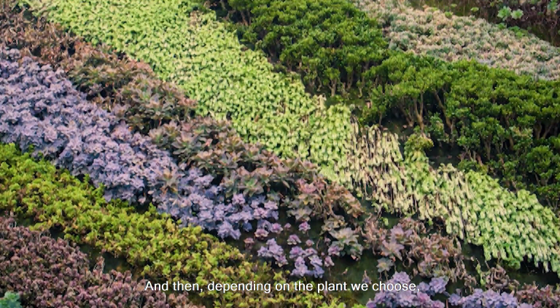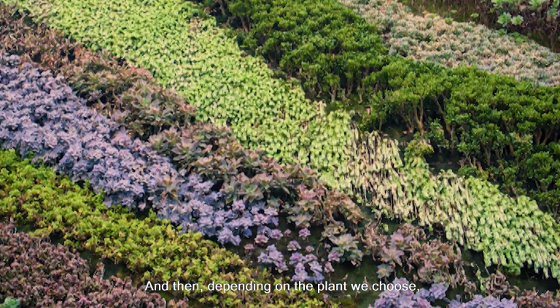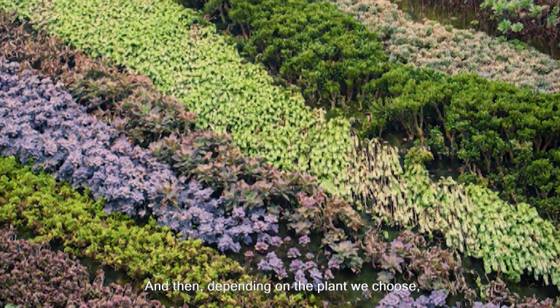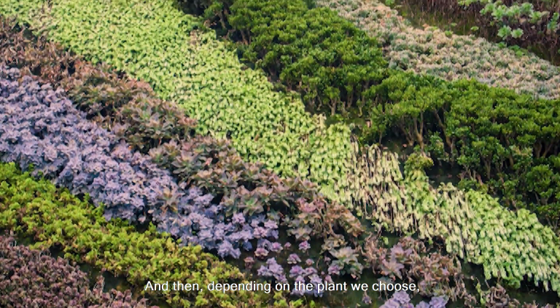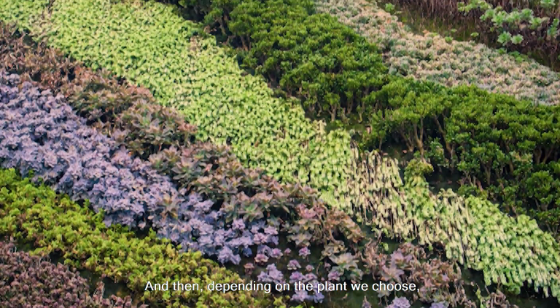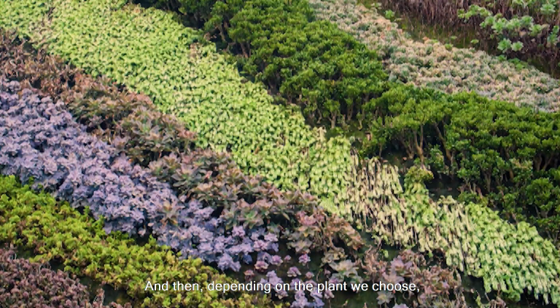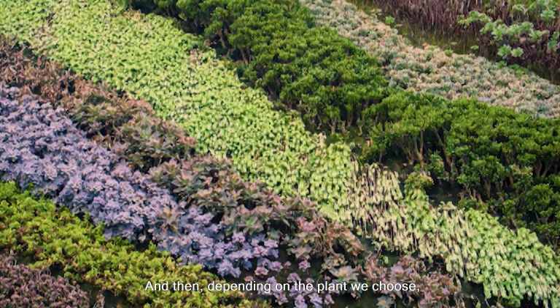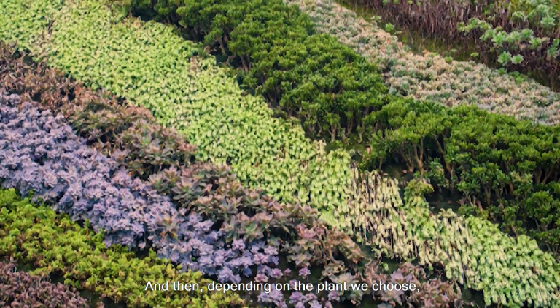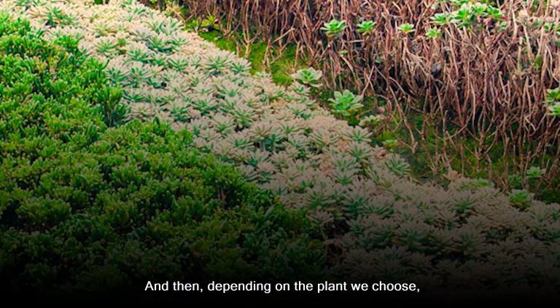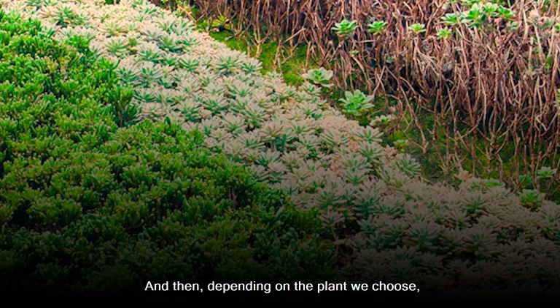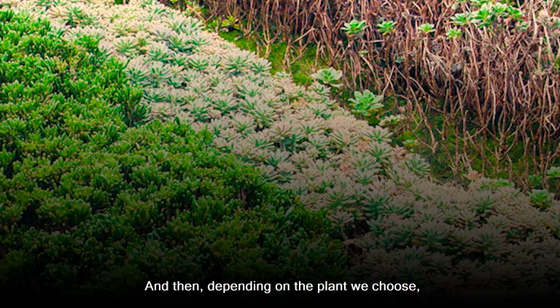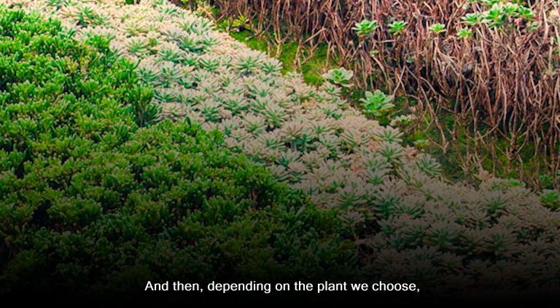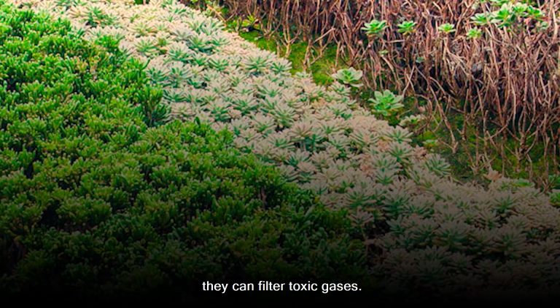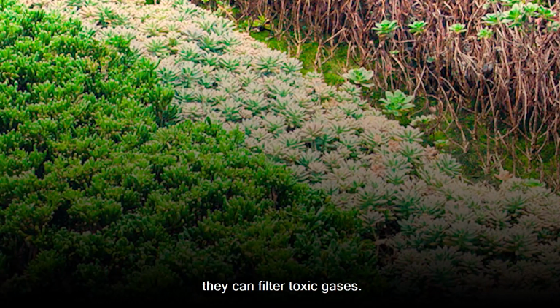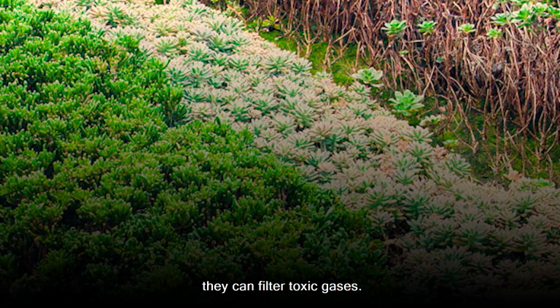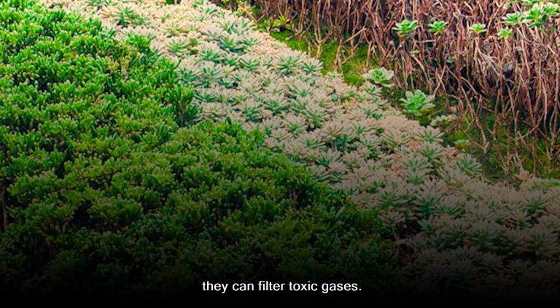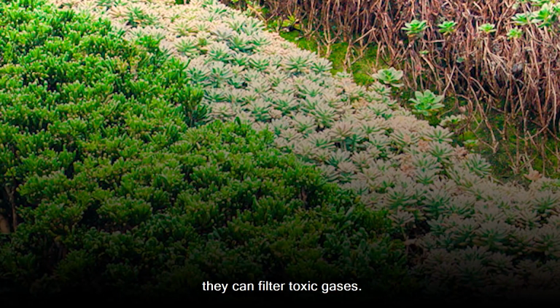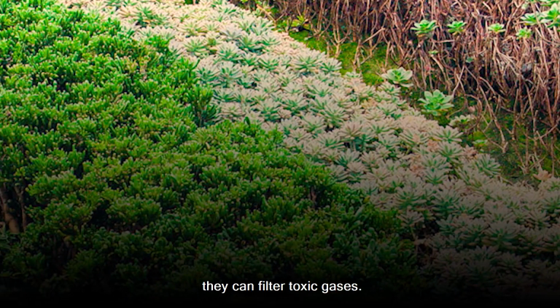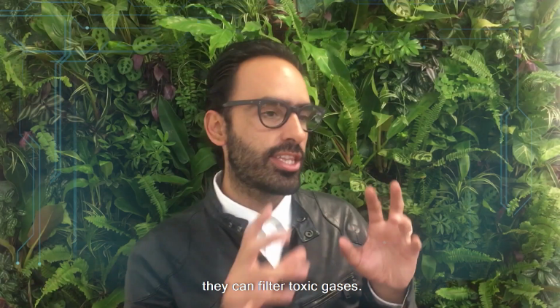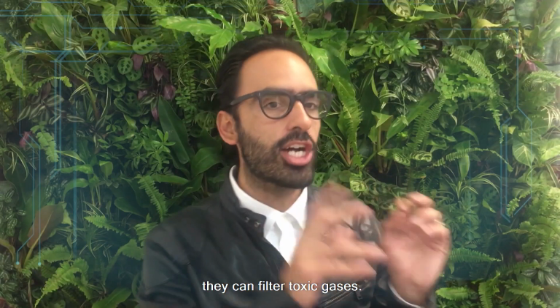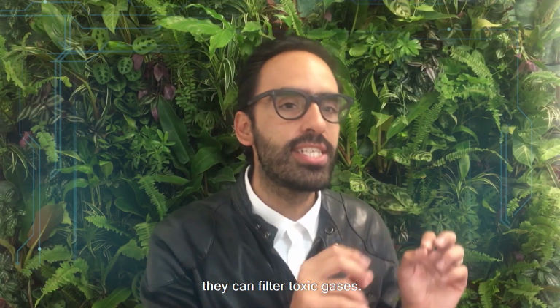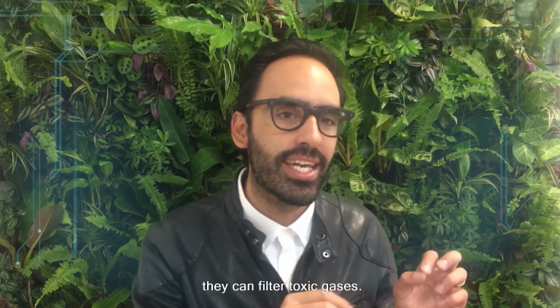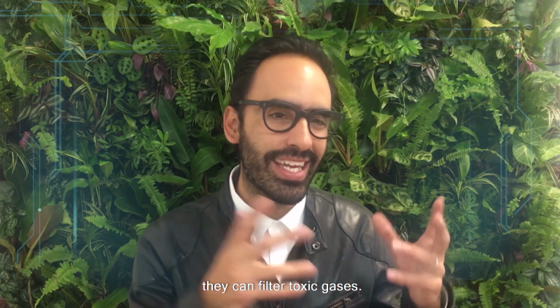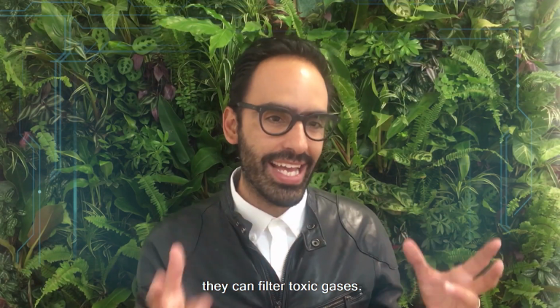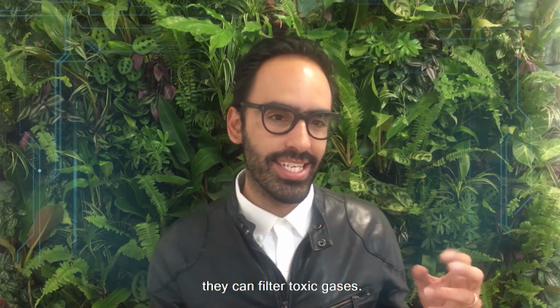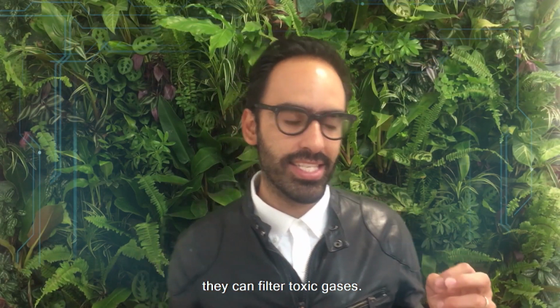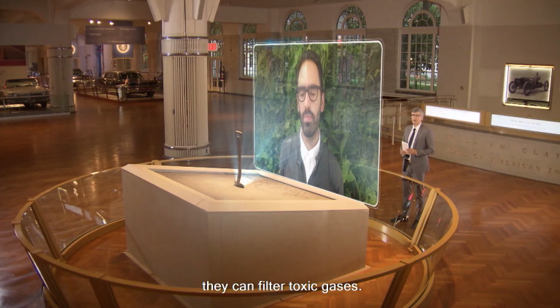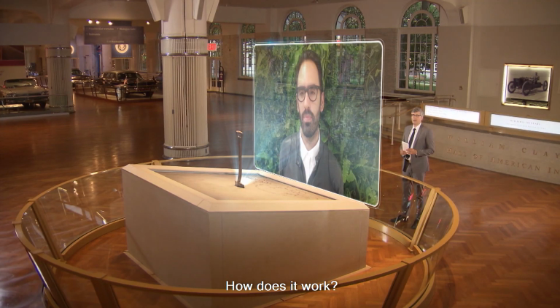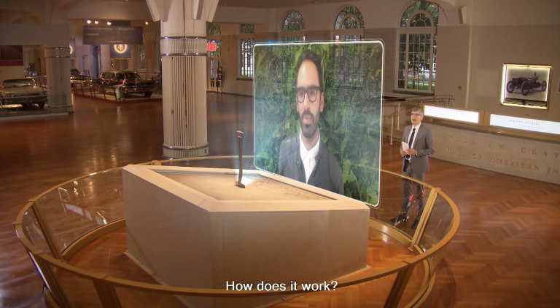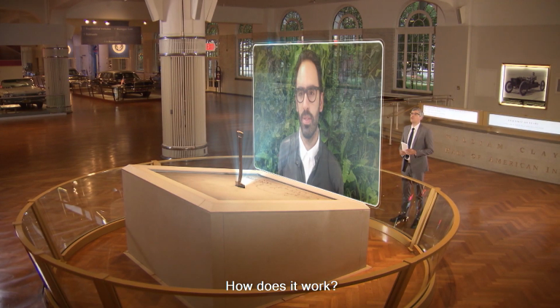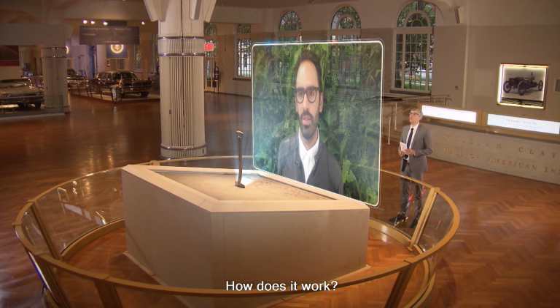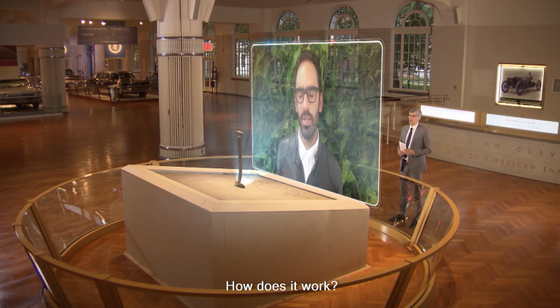The vertical gardens have lots of environmental benefits such as oxygen production and CO2 absorption. And then, depending on the plant we choose, they can filter toxic gases.